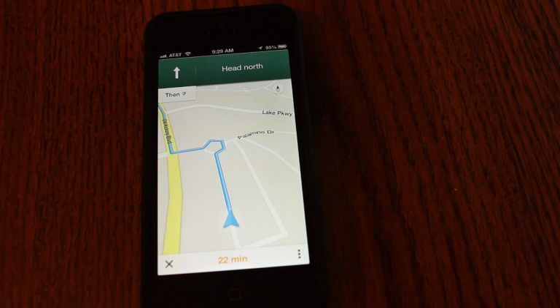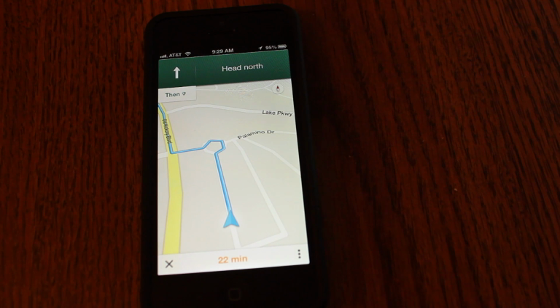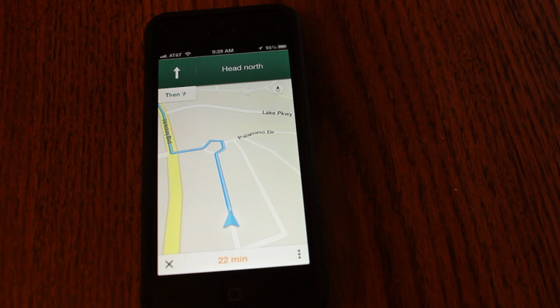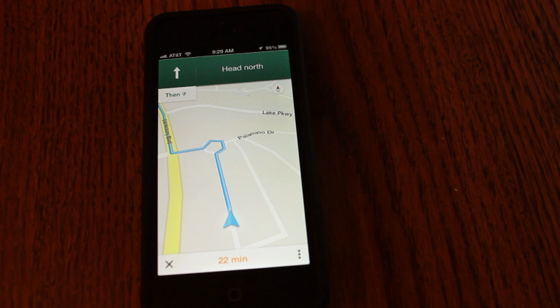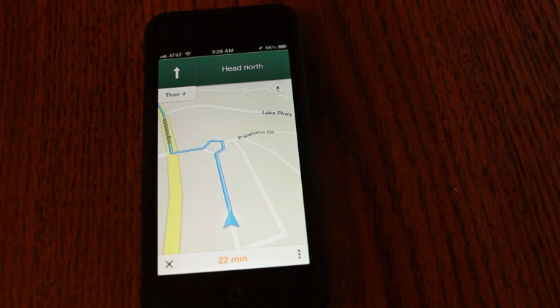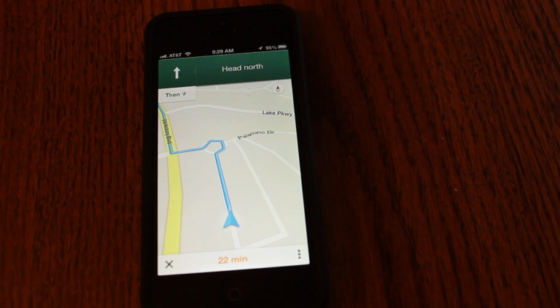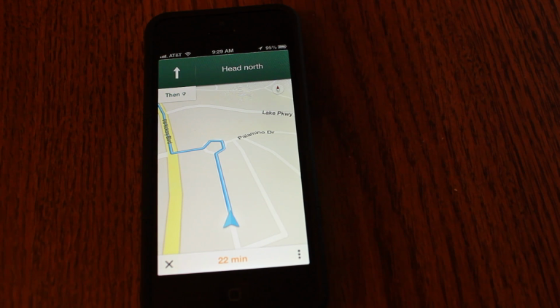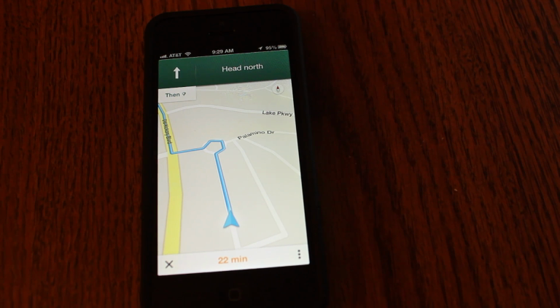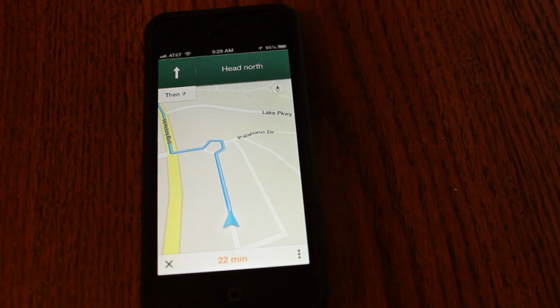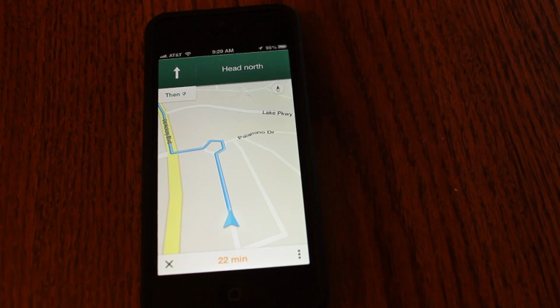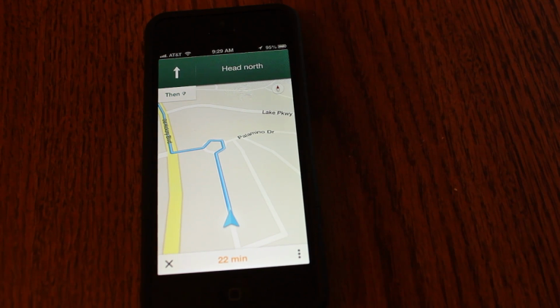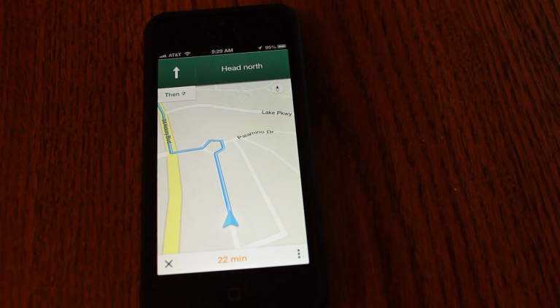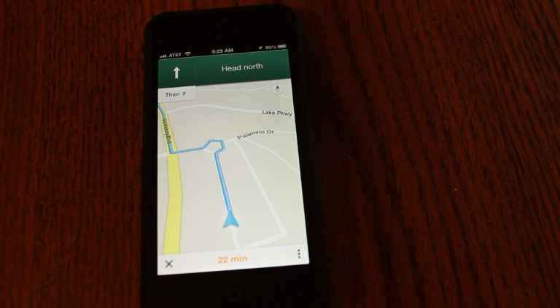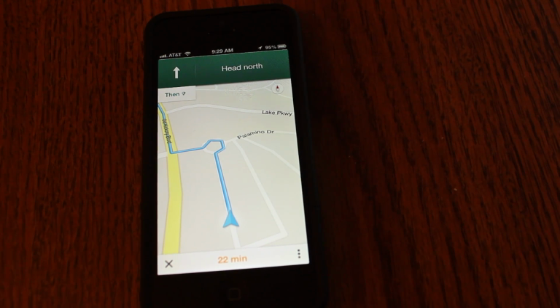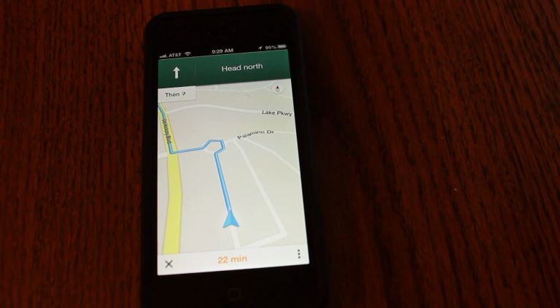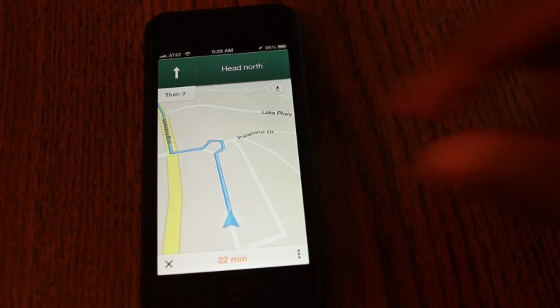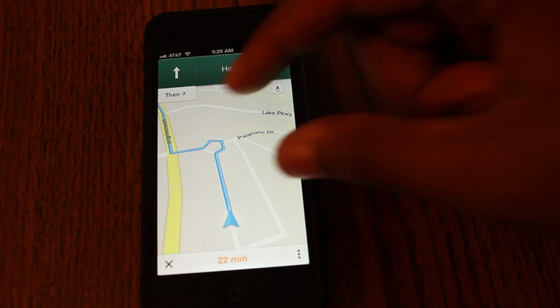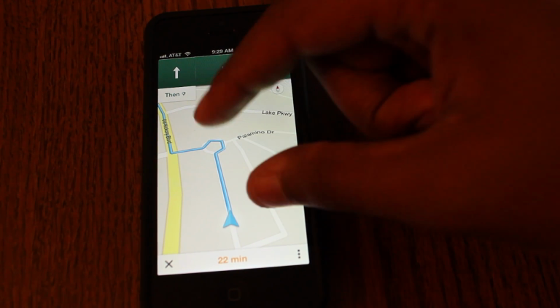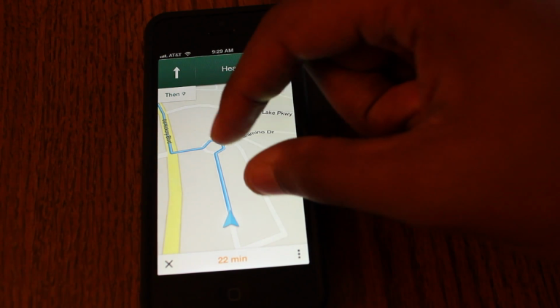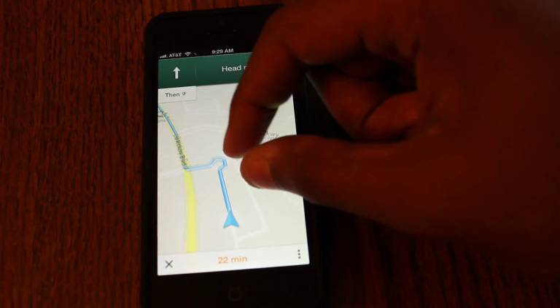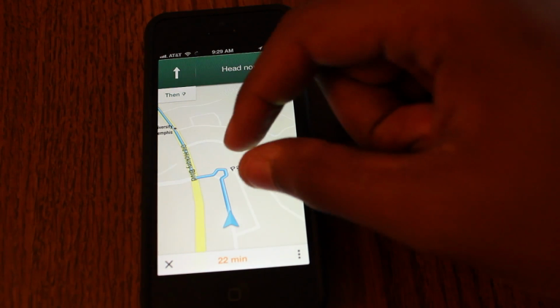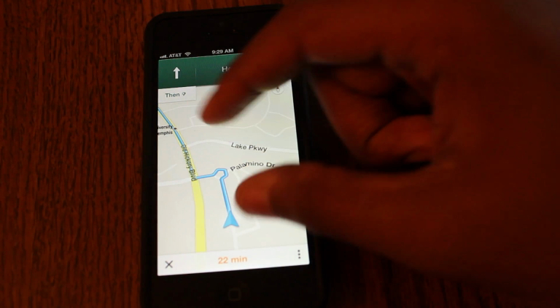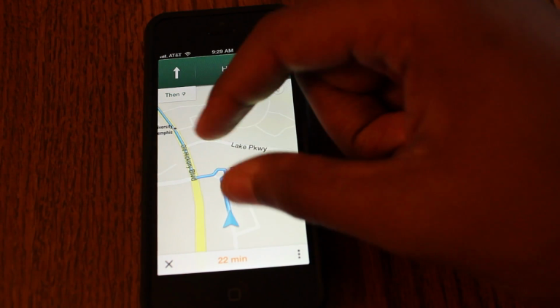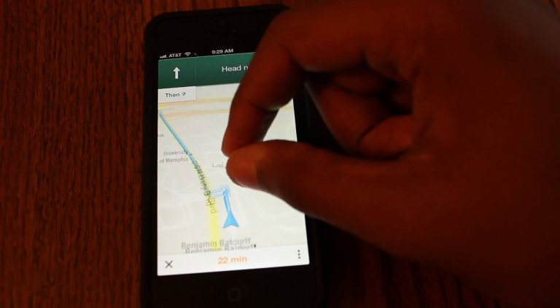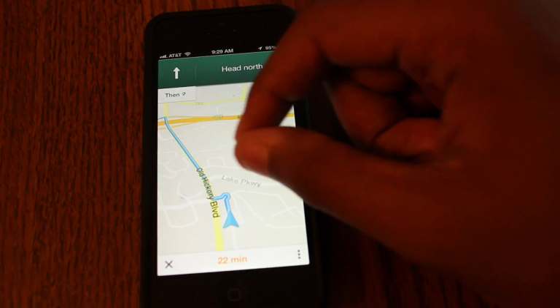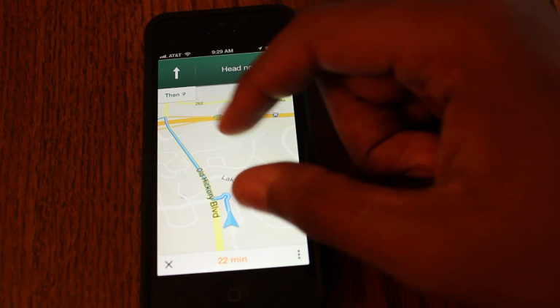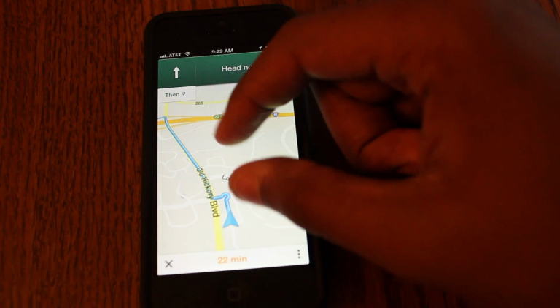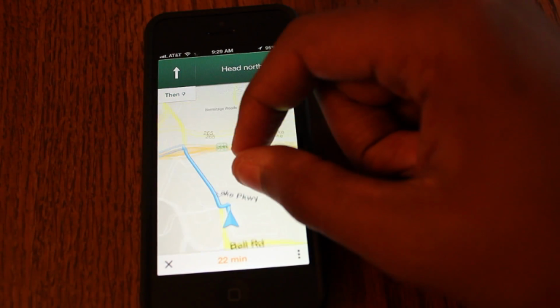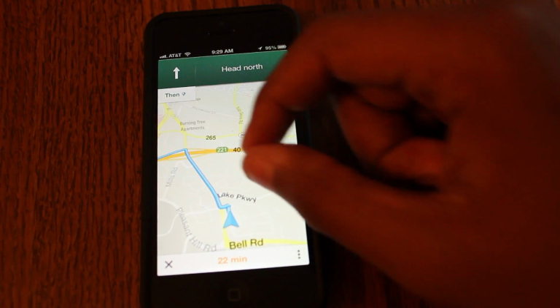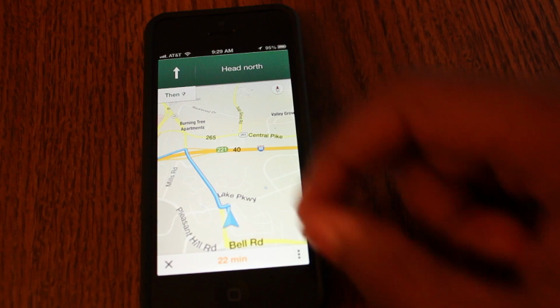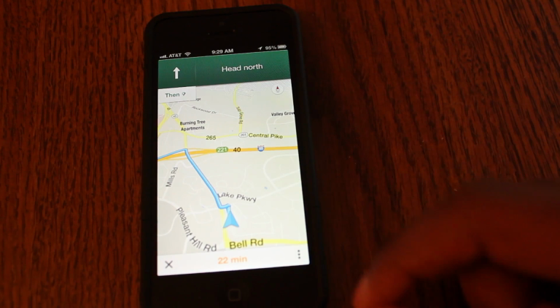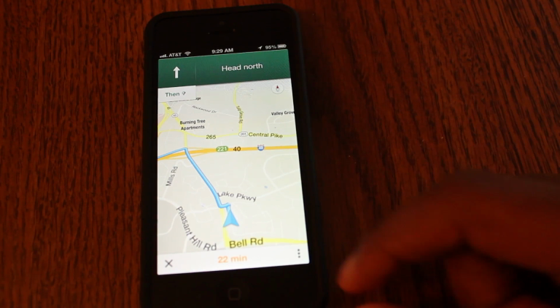I'll give you a better description of this as I do a head-to-head comparison between the Apple Maps app and Google Maps.